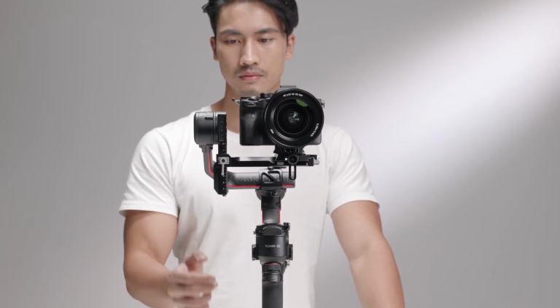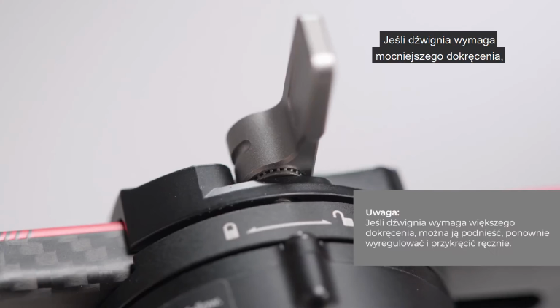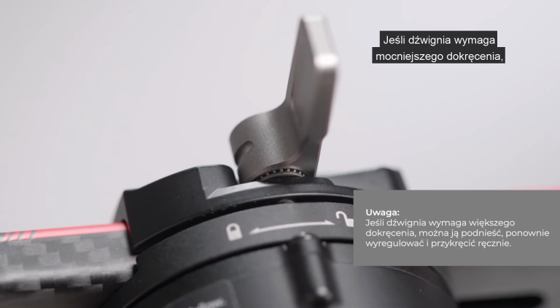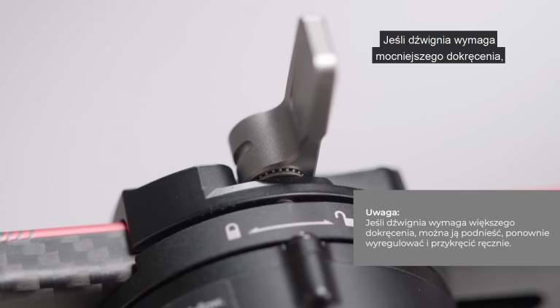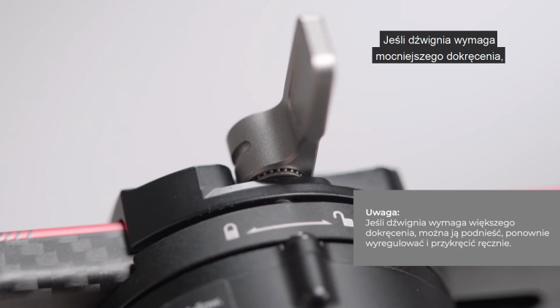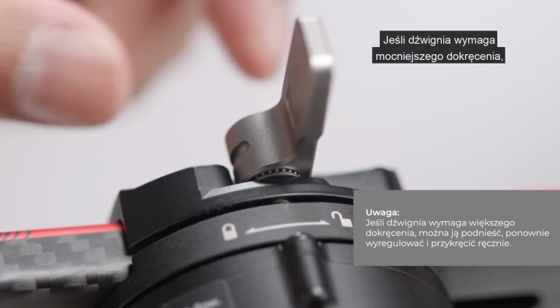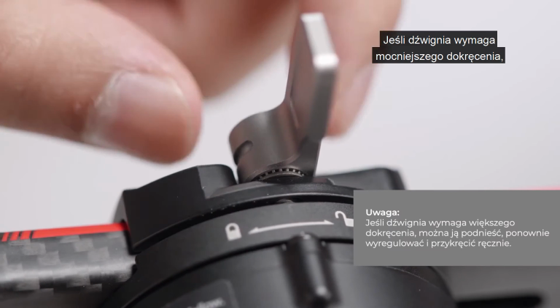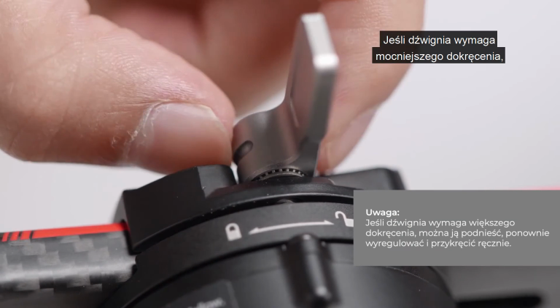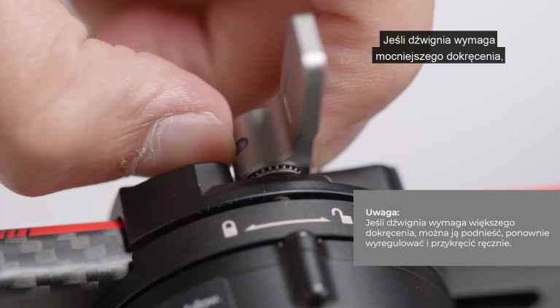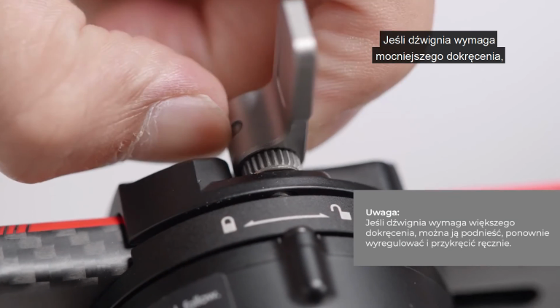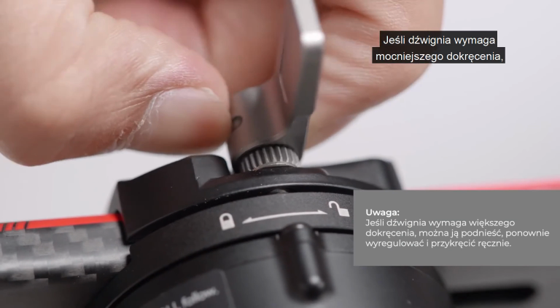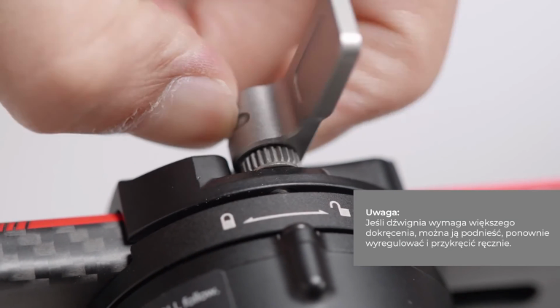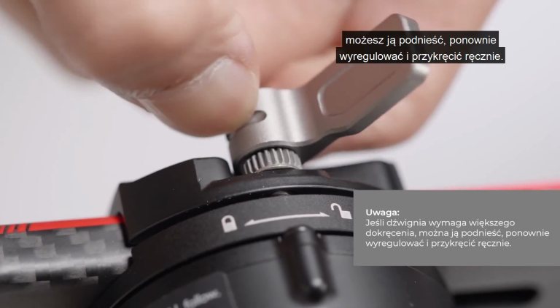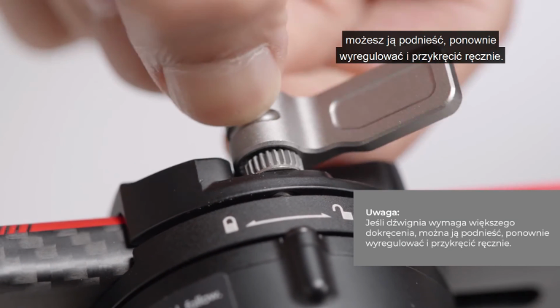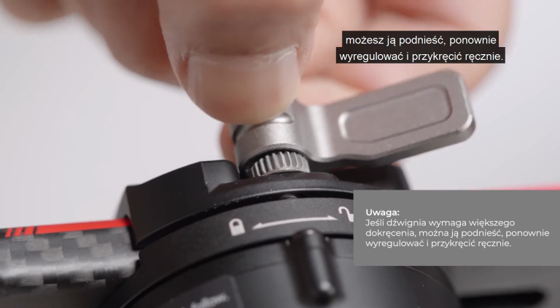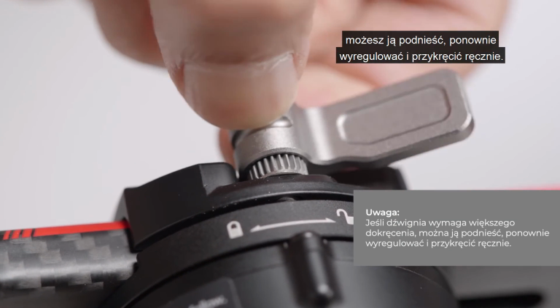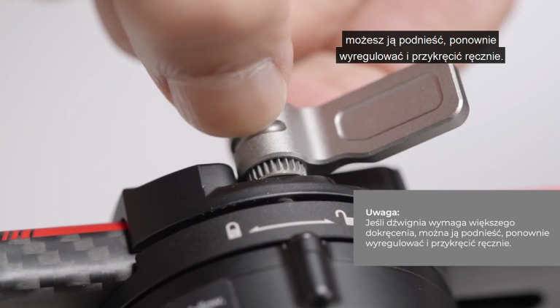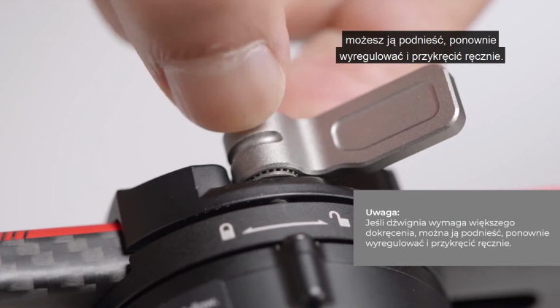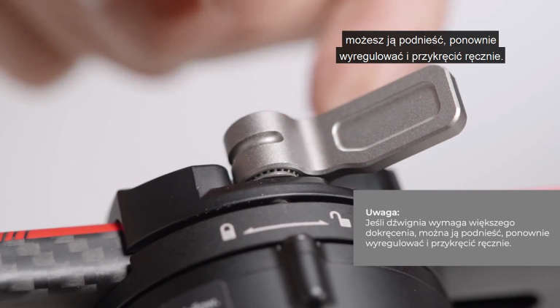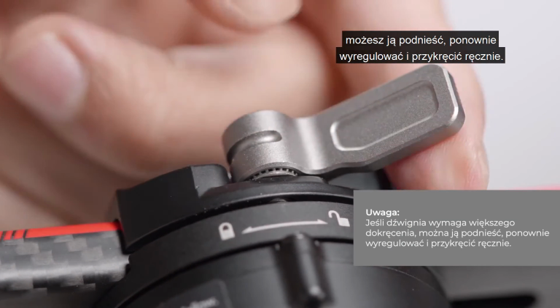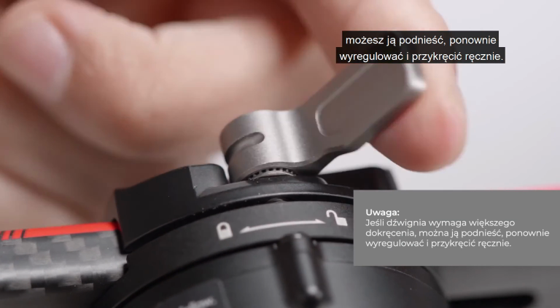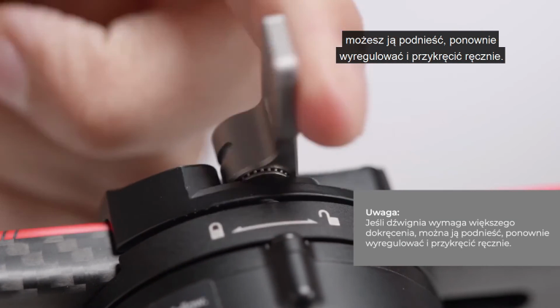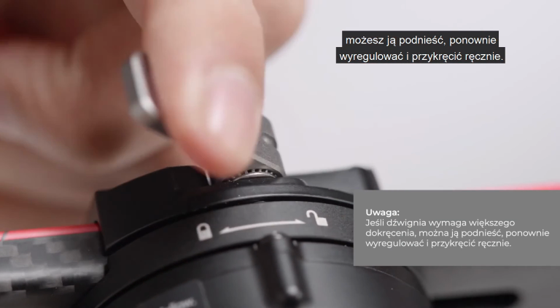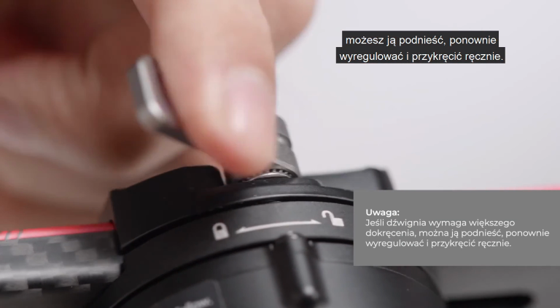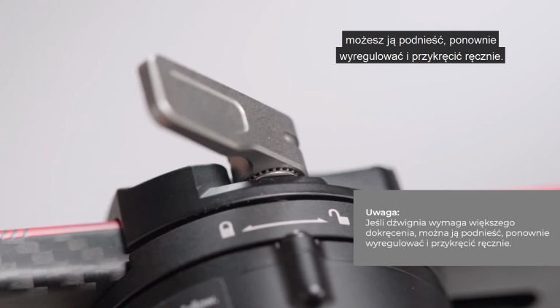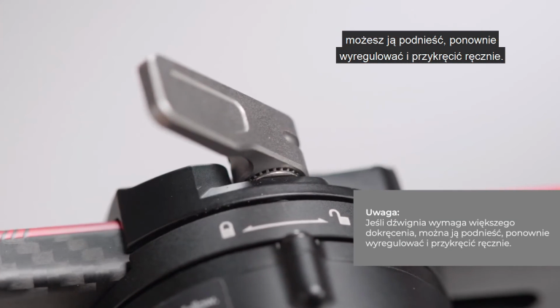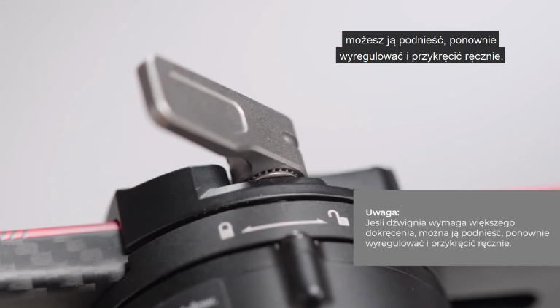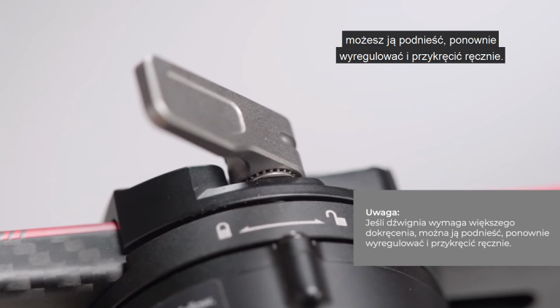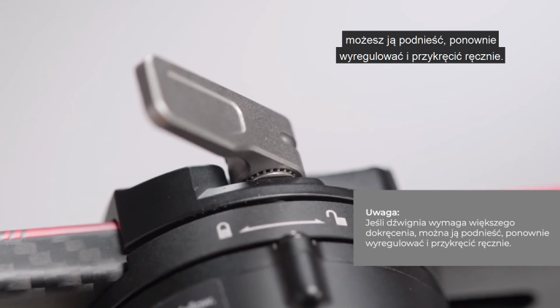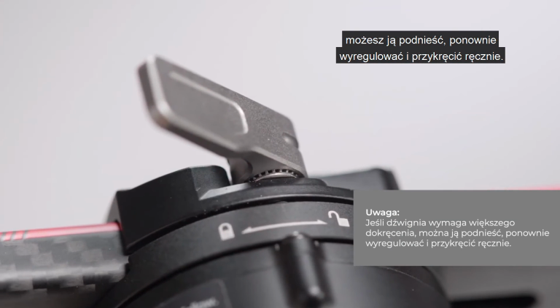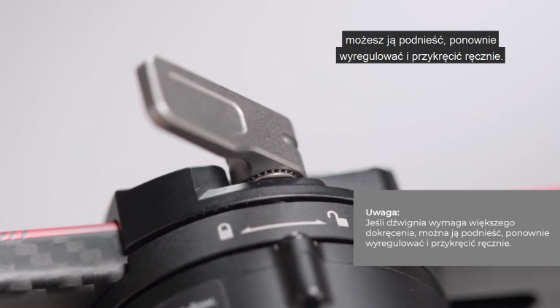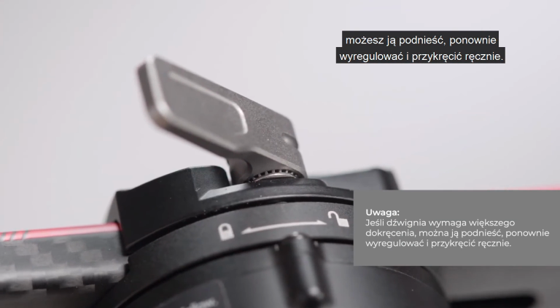If the lever needs more tightening, you can lift and readjust its position to allow for manual retightening.